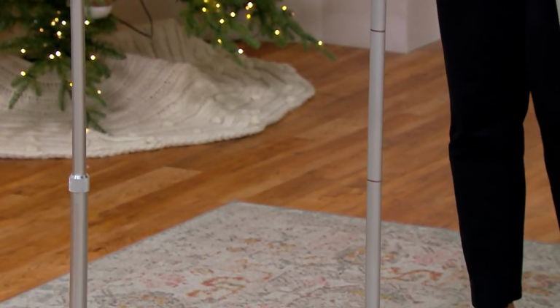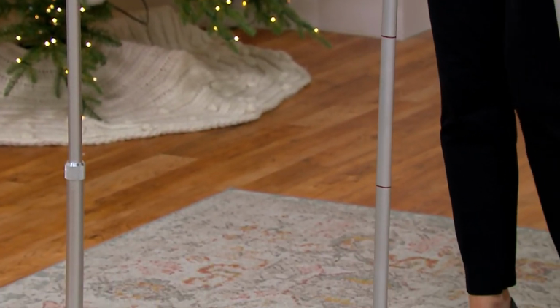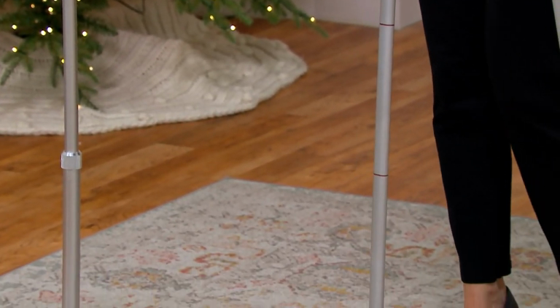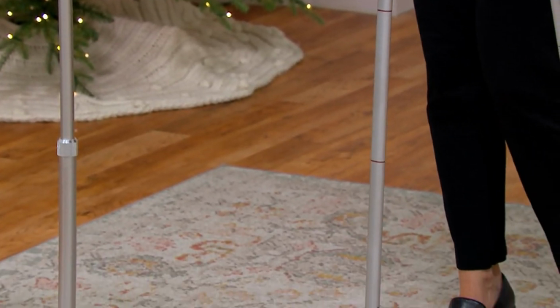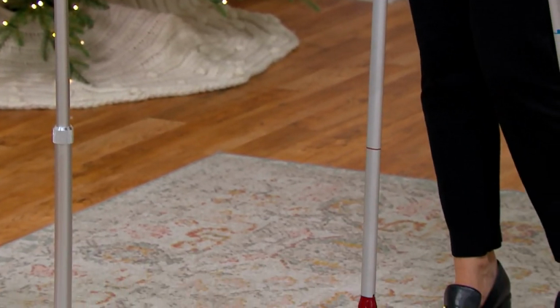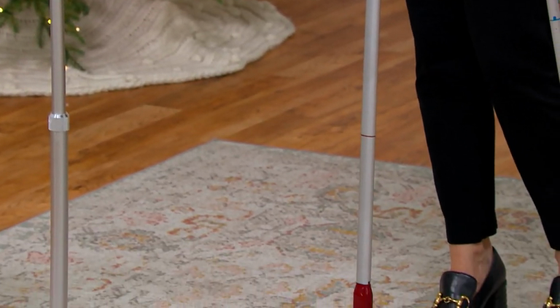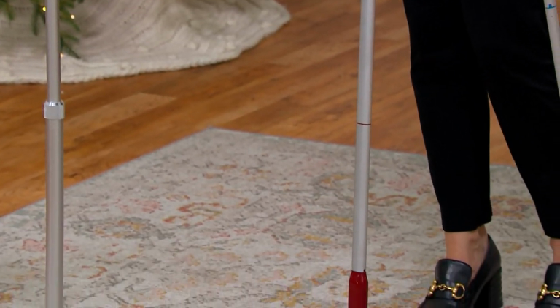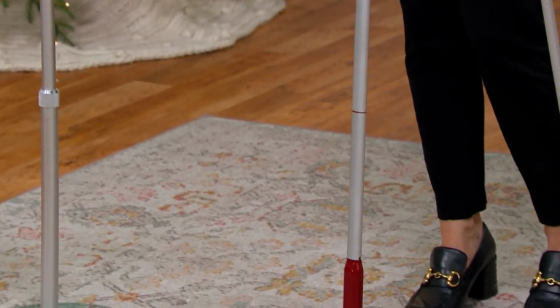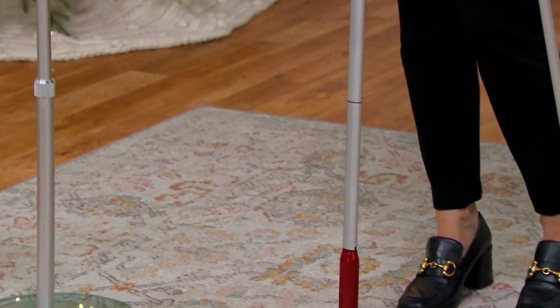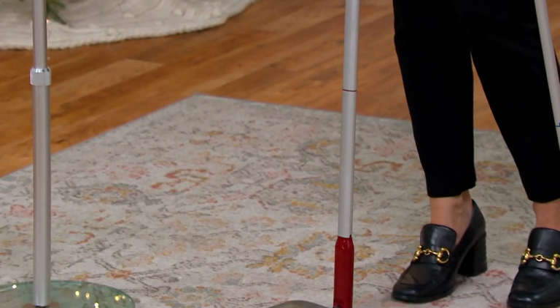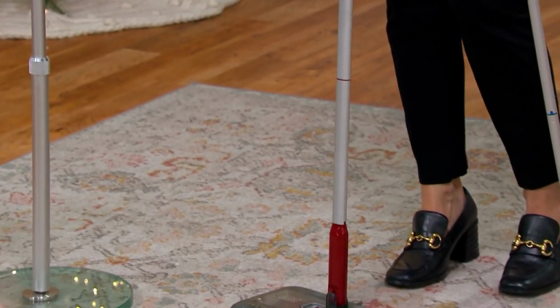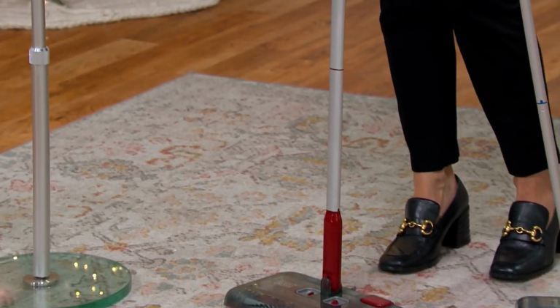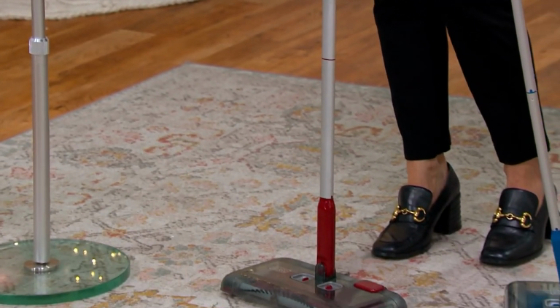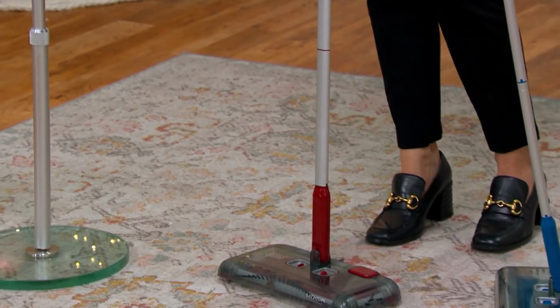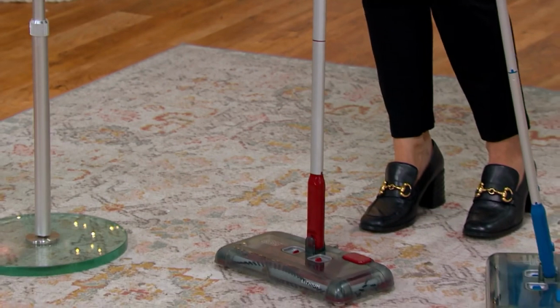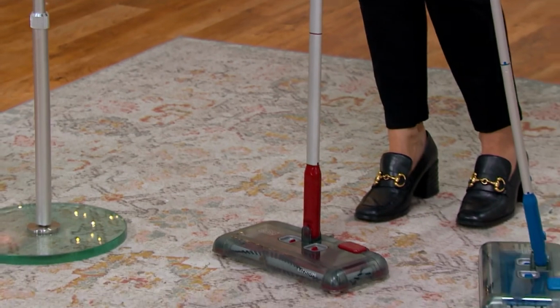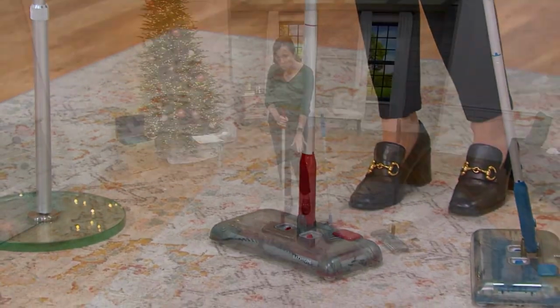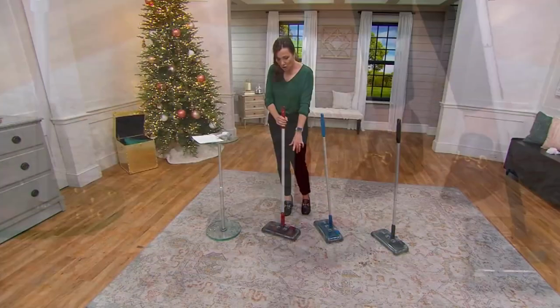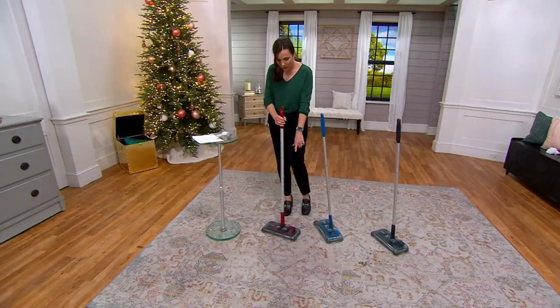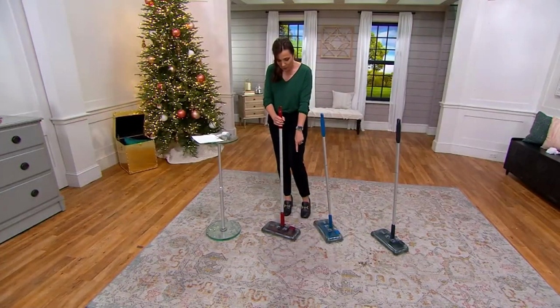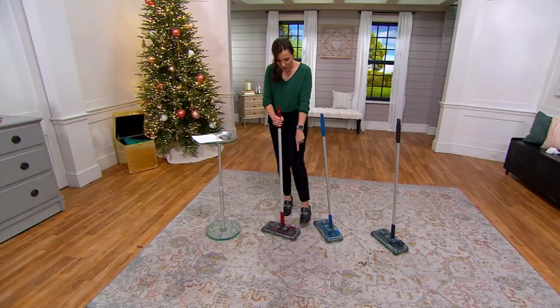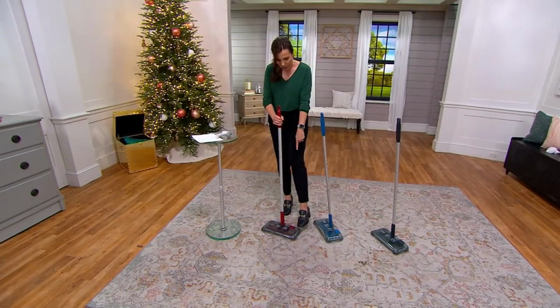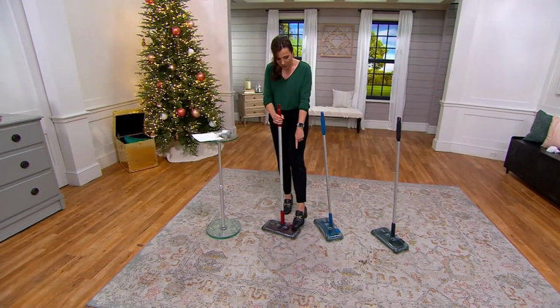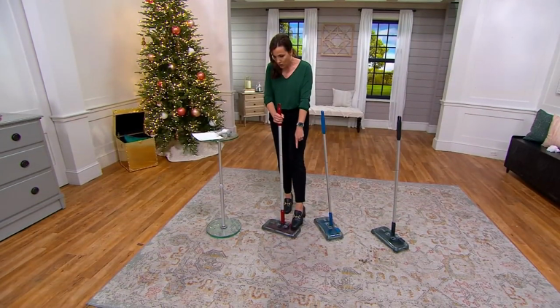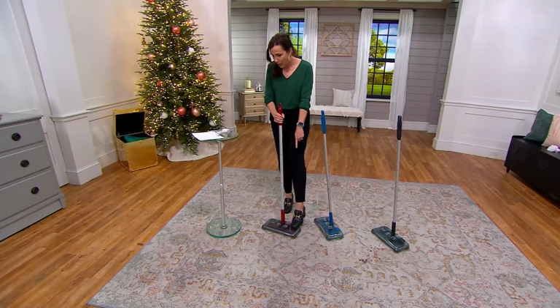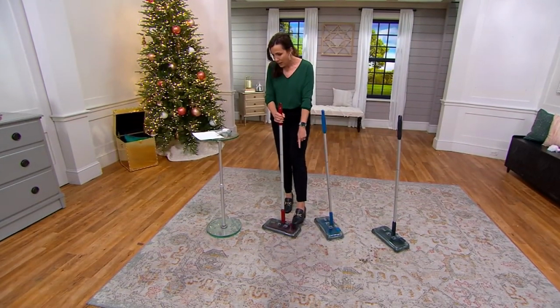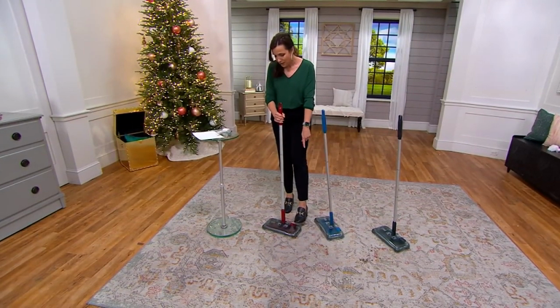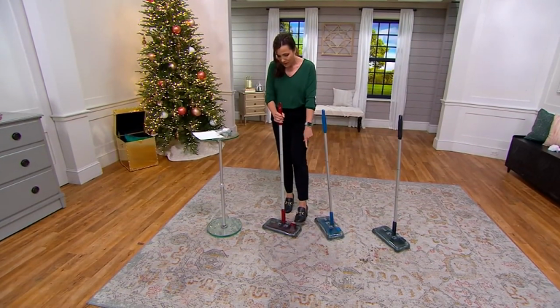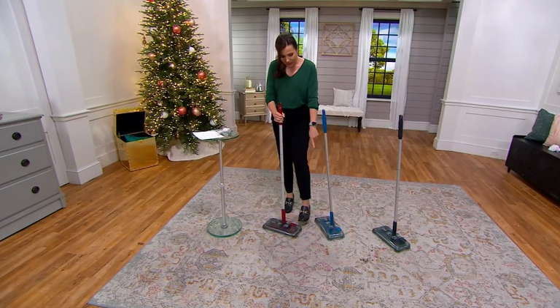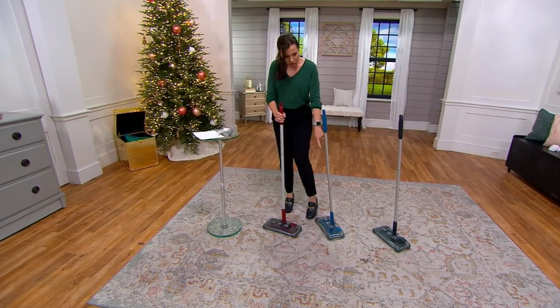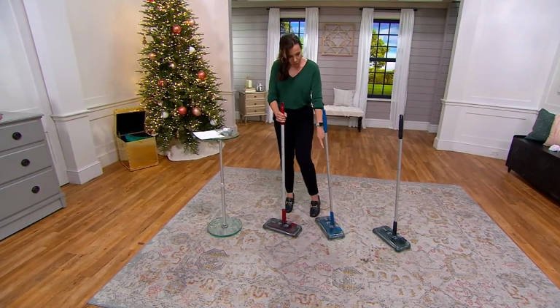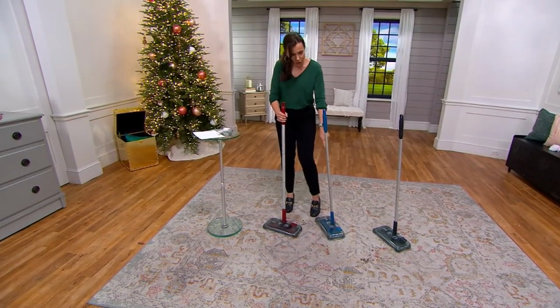So here it is in red. All the colors do the same thing — just pick the one that makes you happy. Here's red, here's your blue.